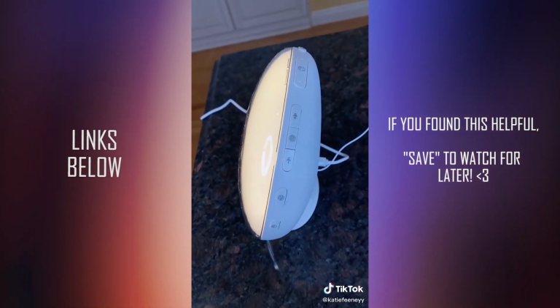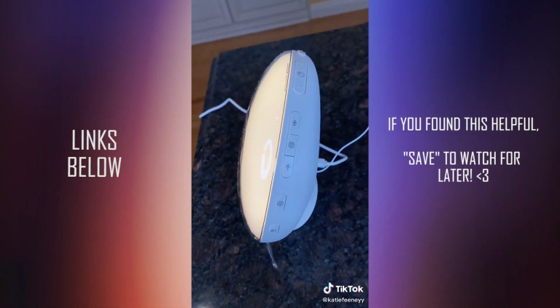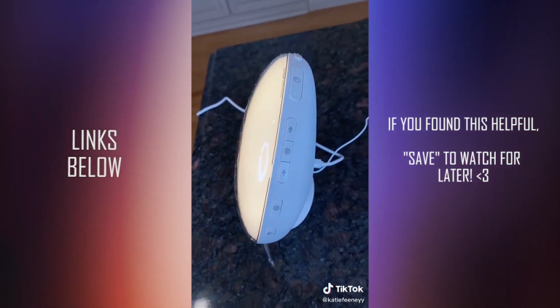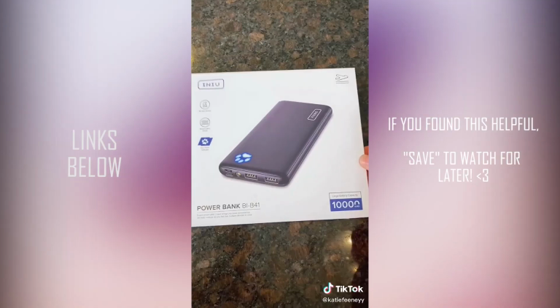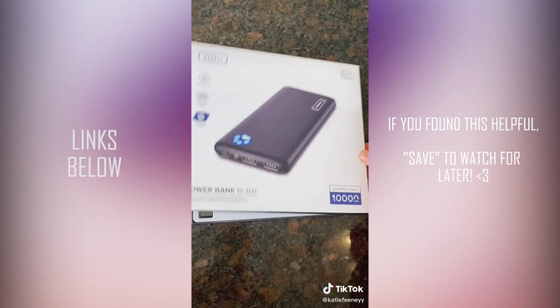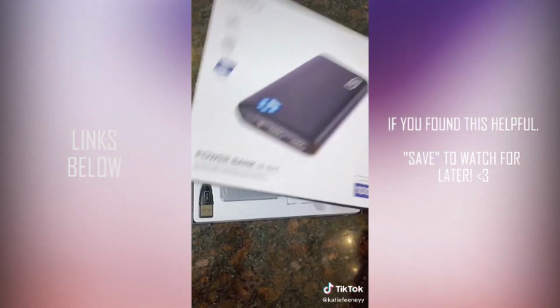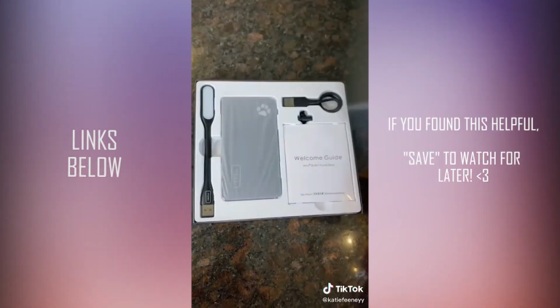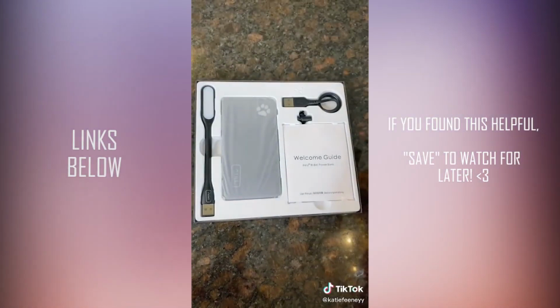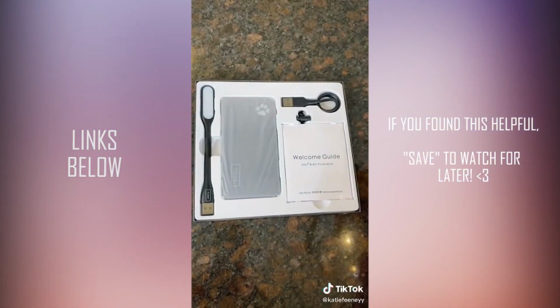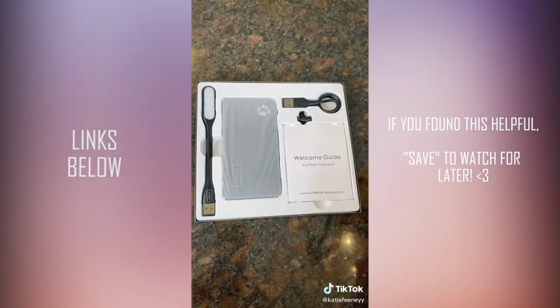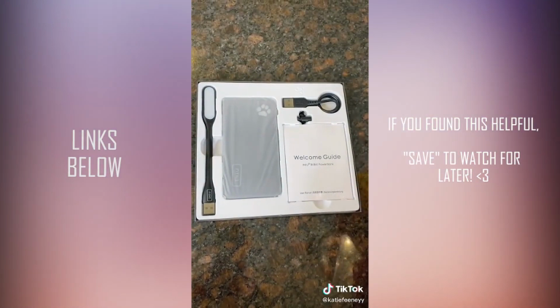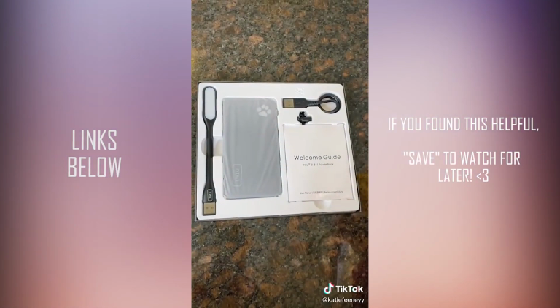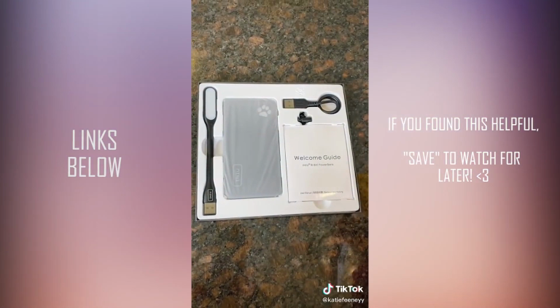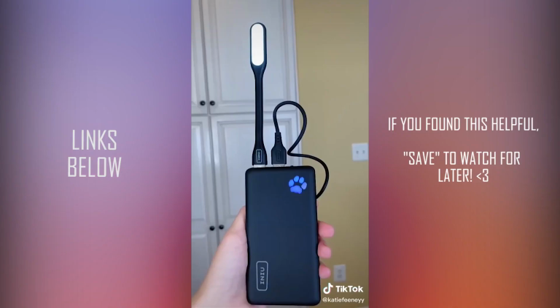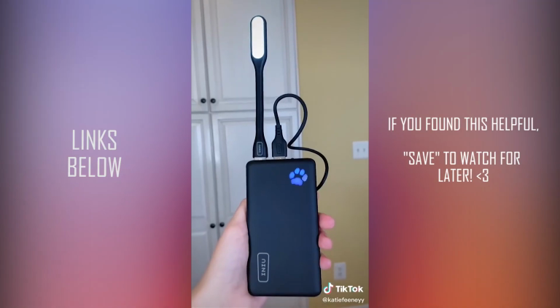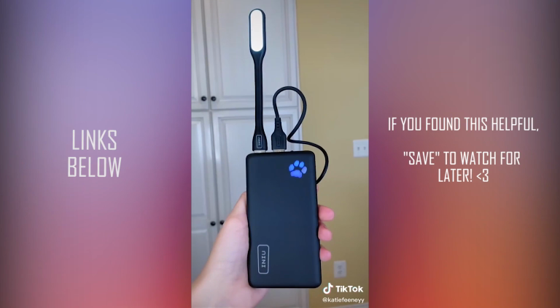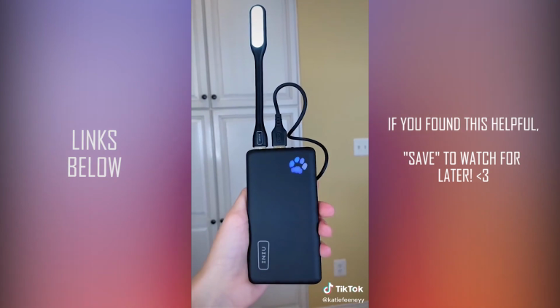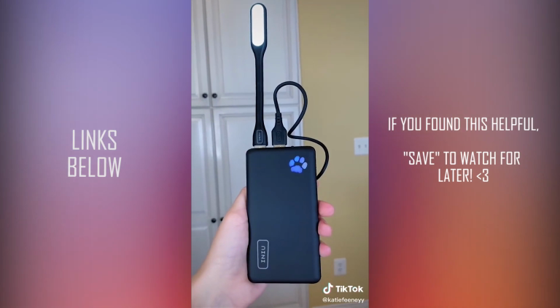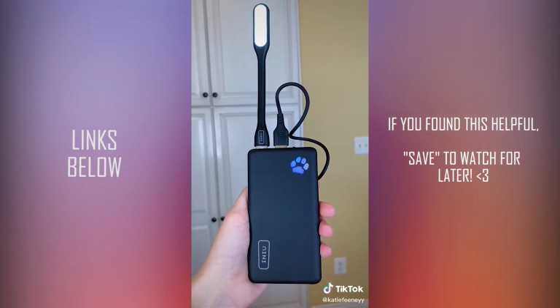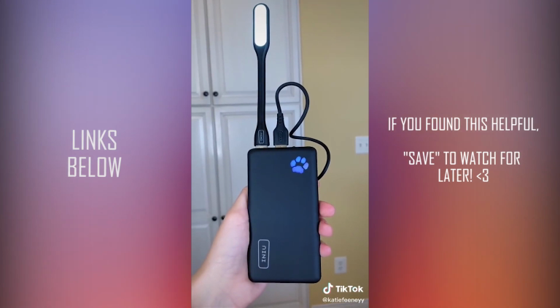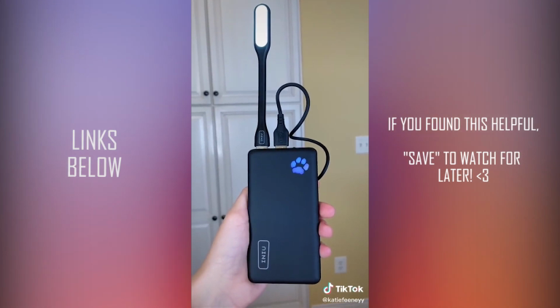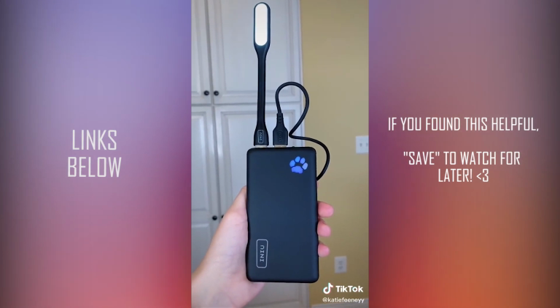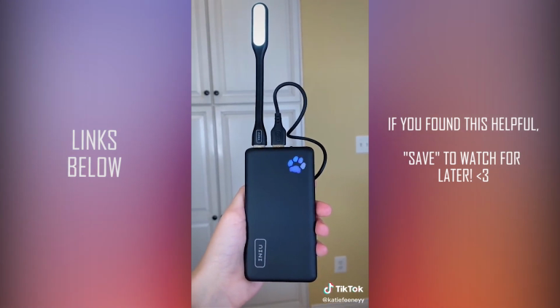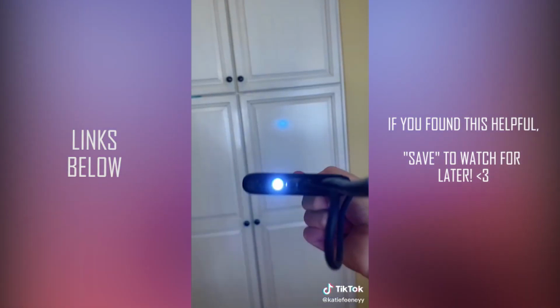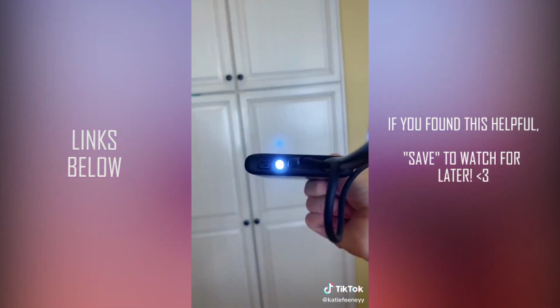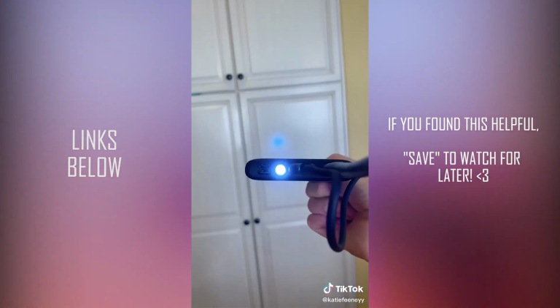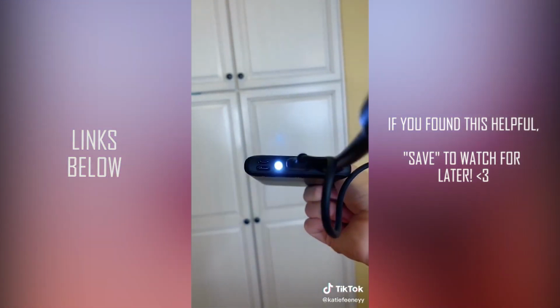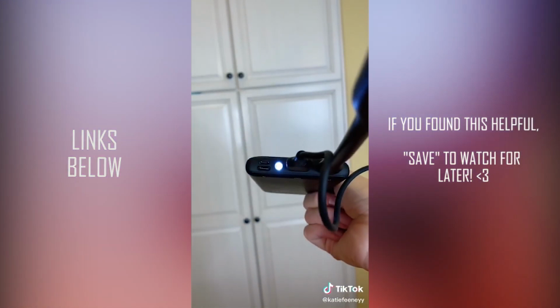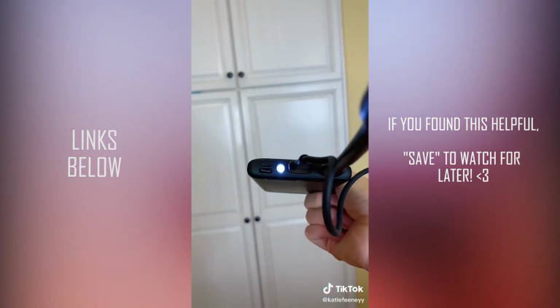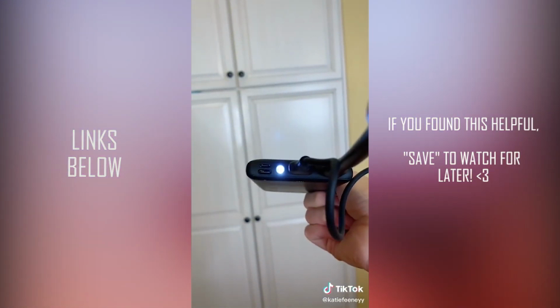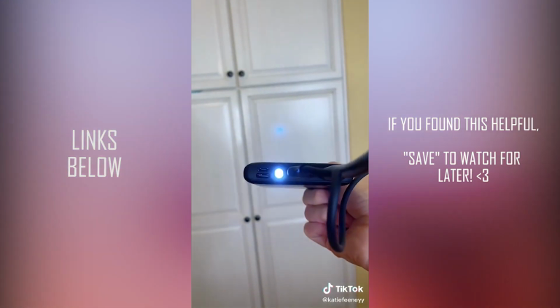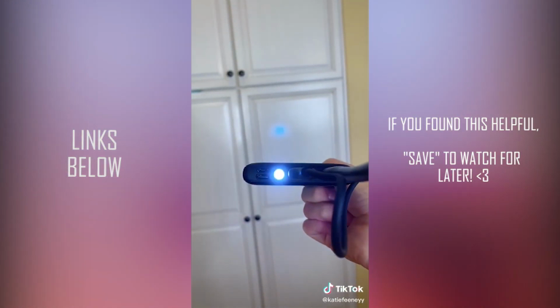My phone always has low battery, so the final item I got is a PowerBank portable charger that is also a flashlight.